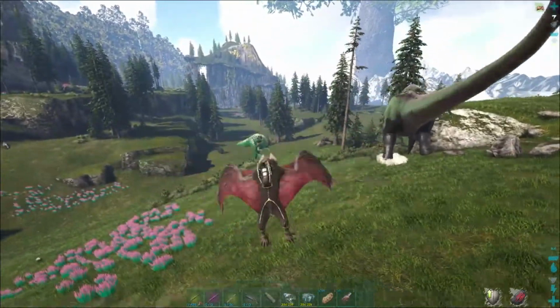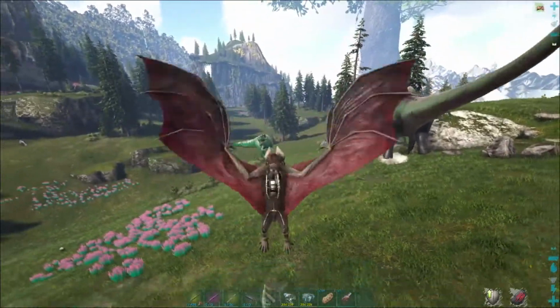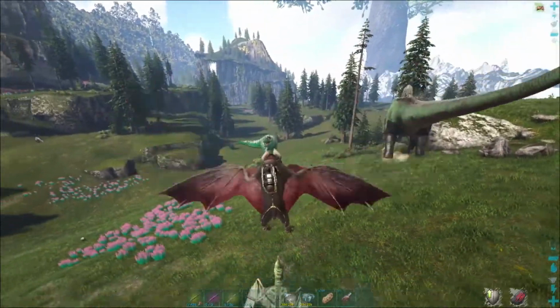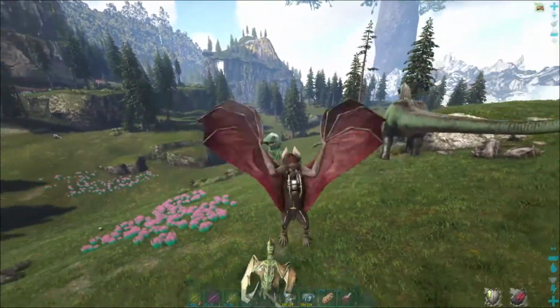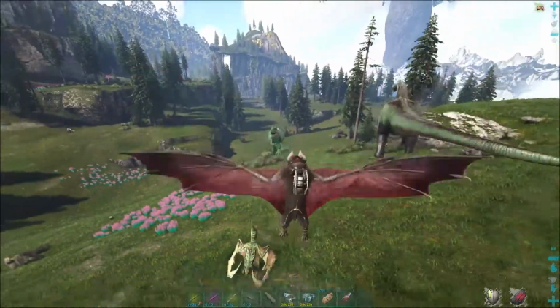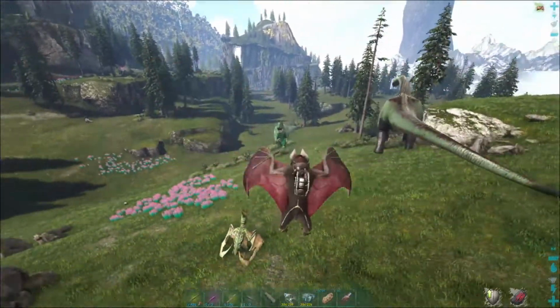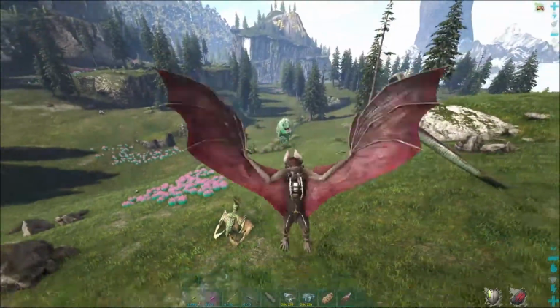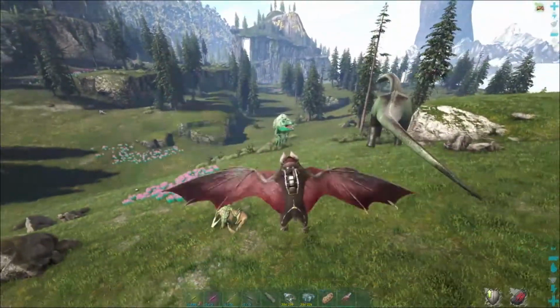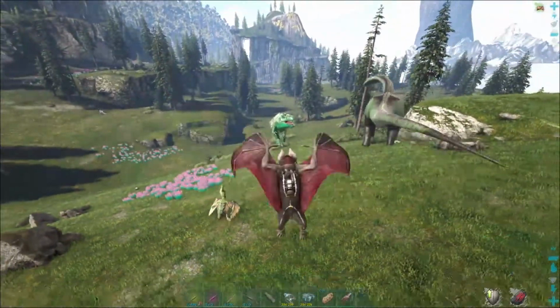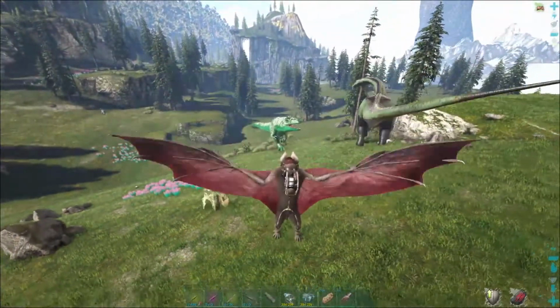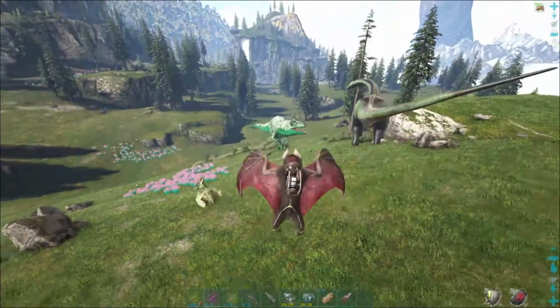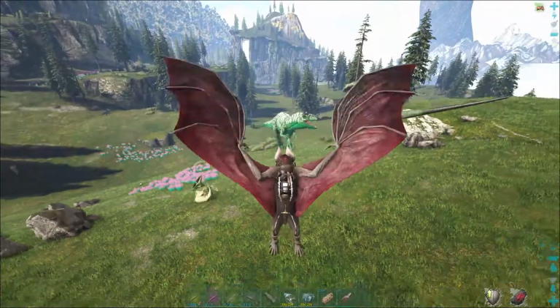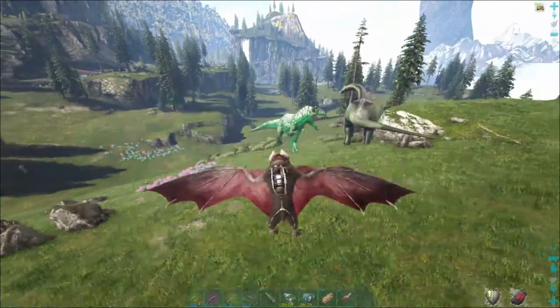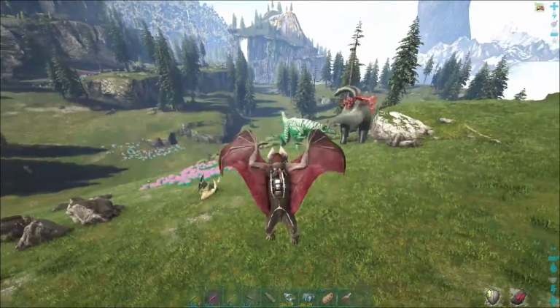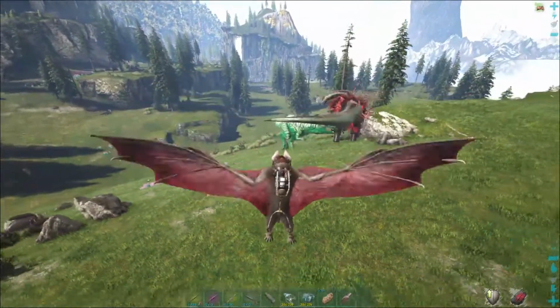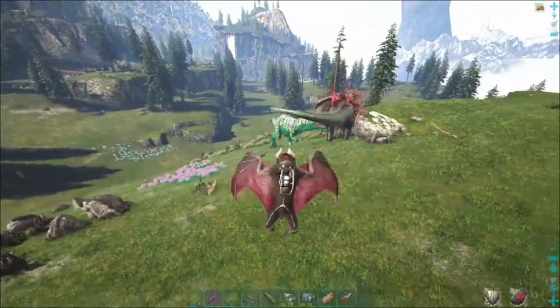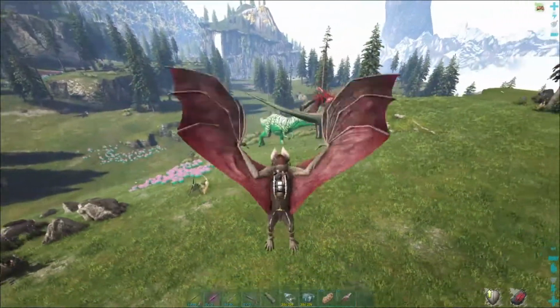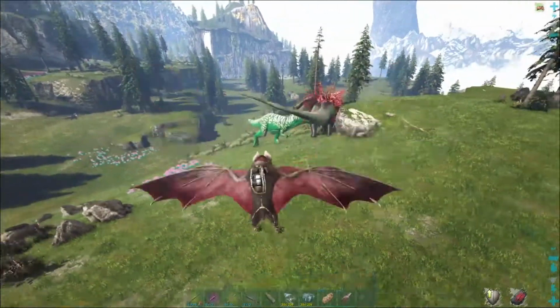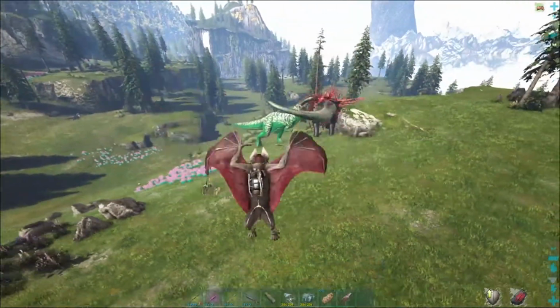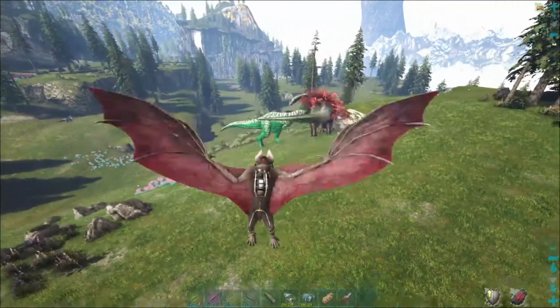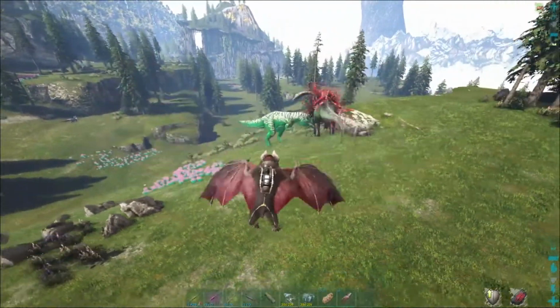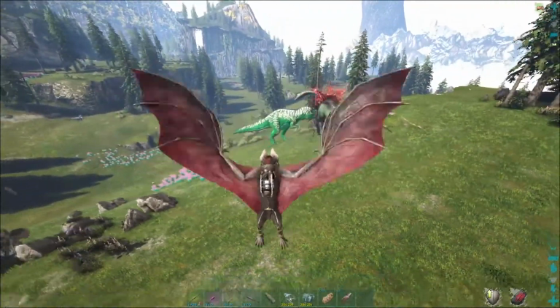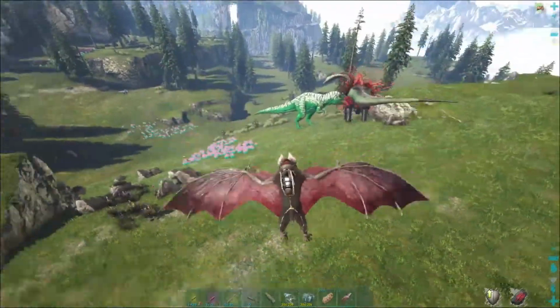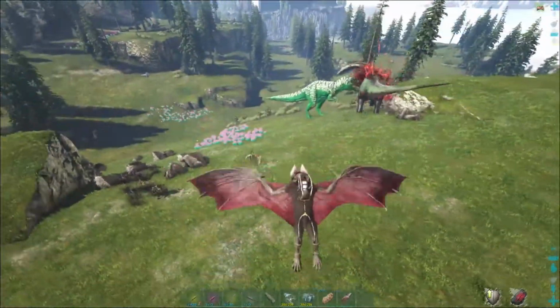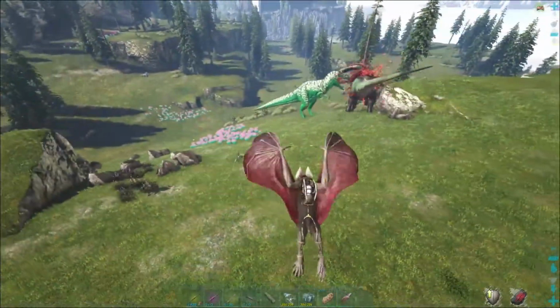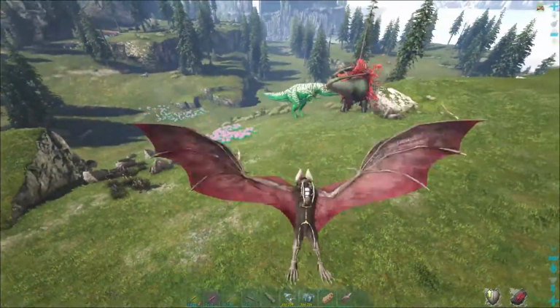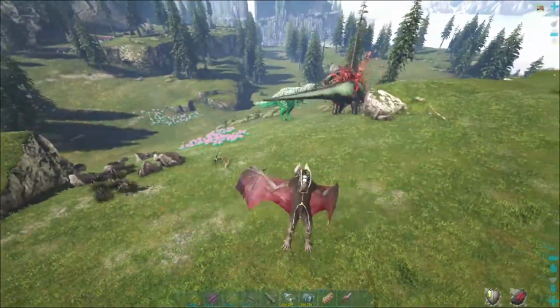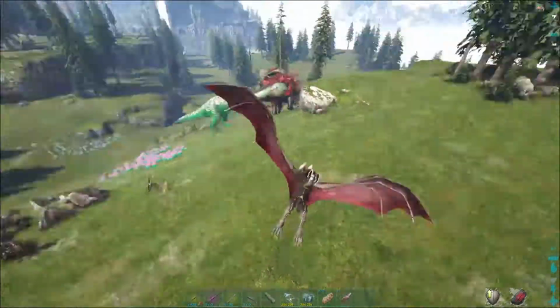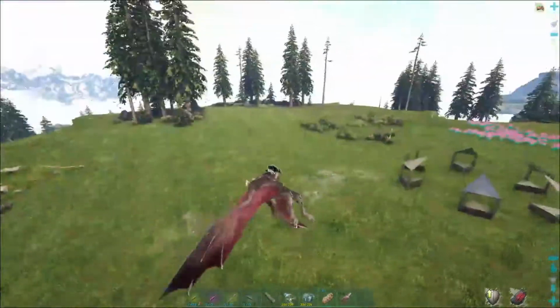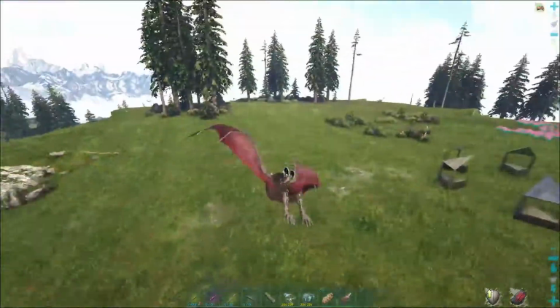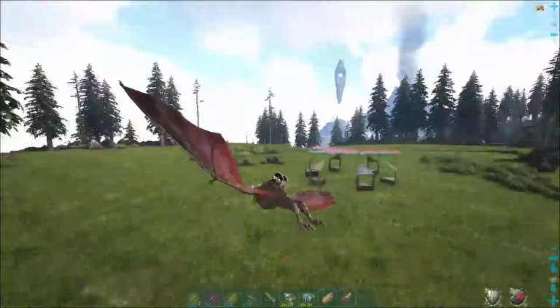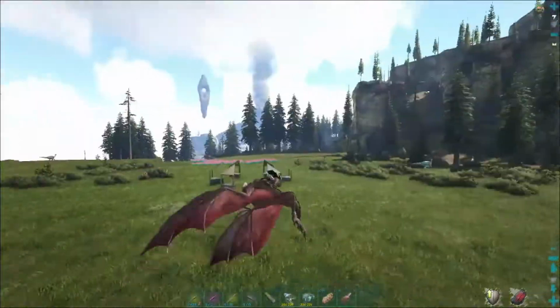Giga is one of the most powerful dinos in Ark. They kill everything they see and they can deal a lot of damage.